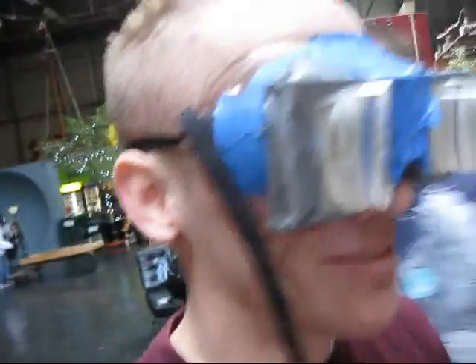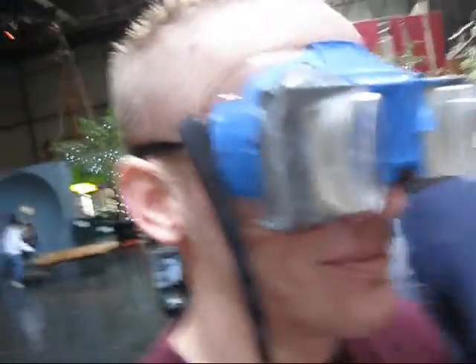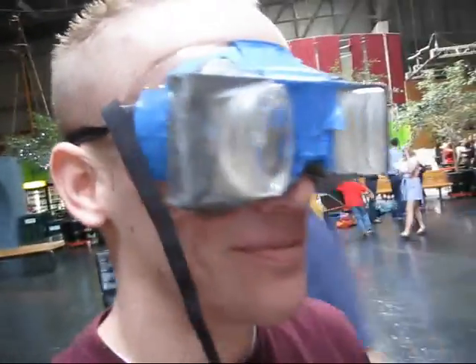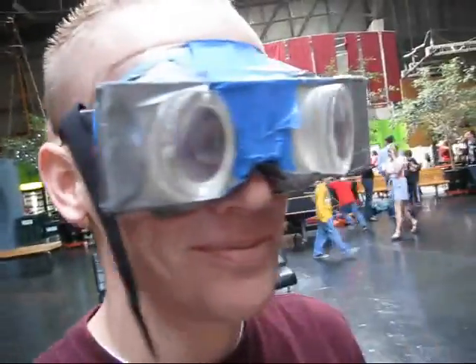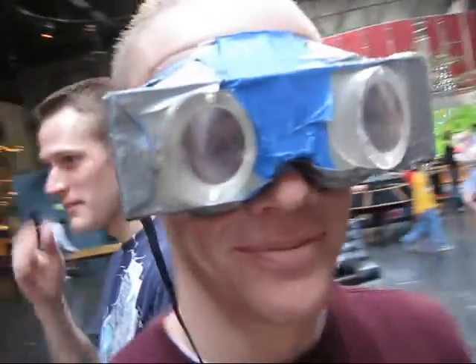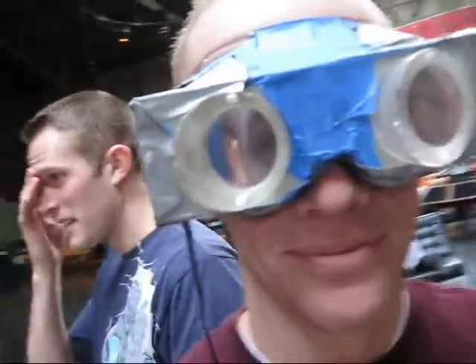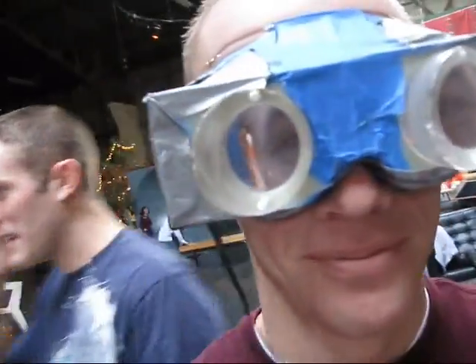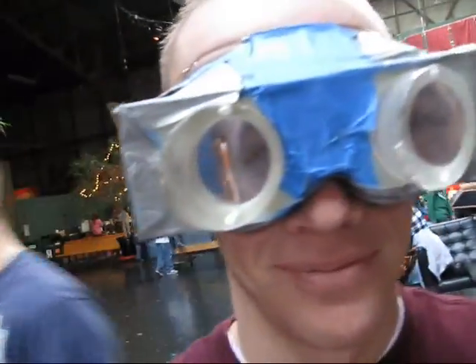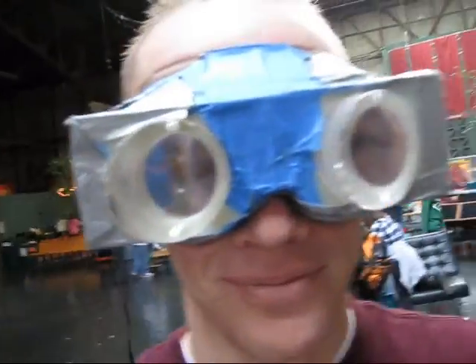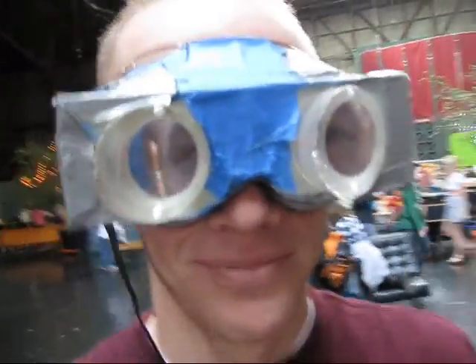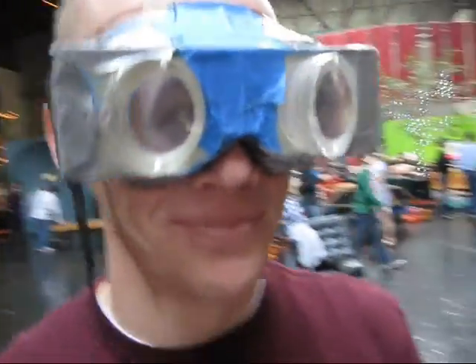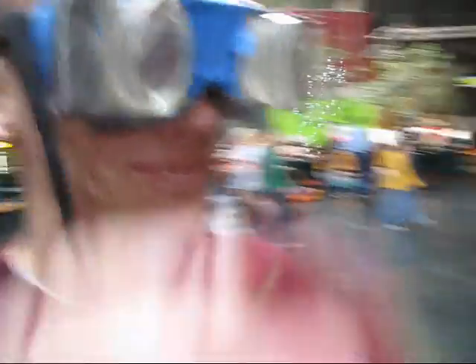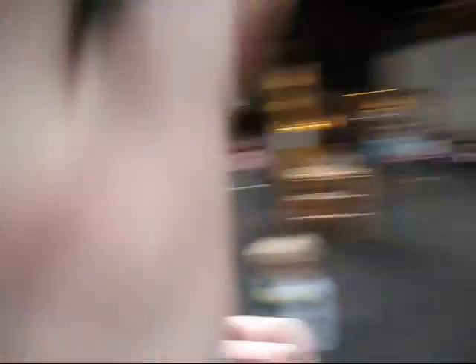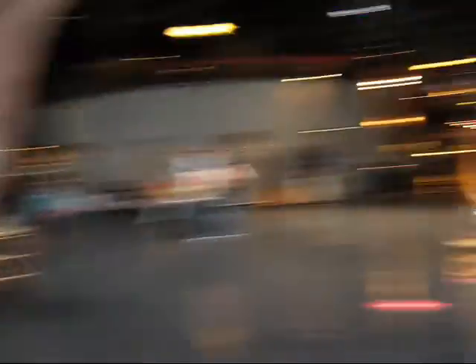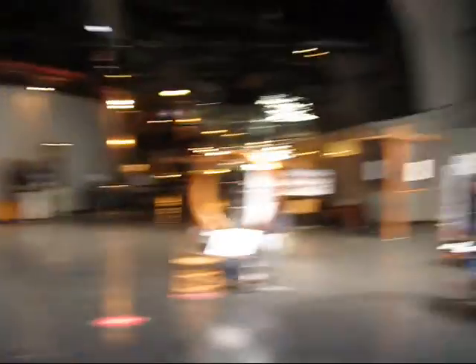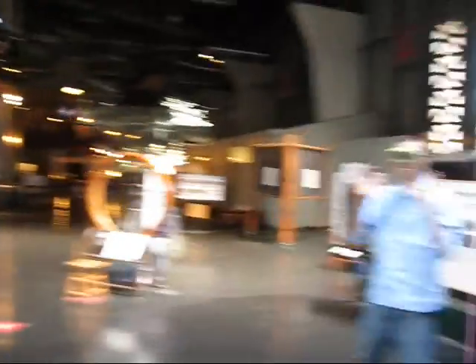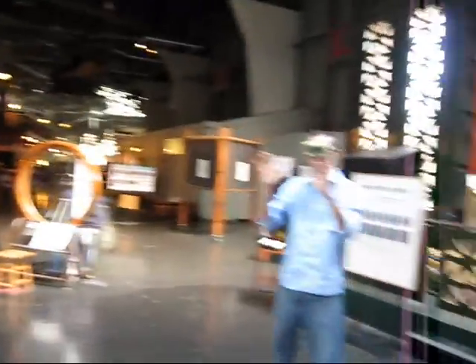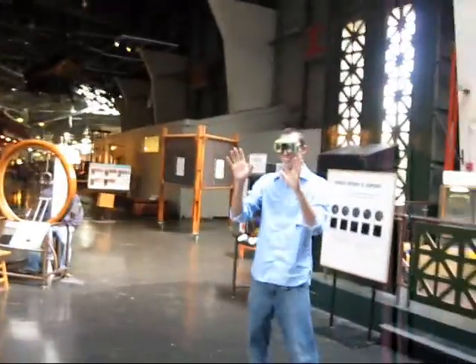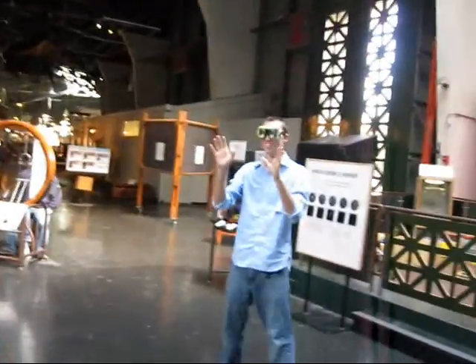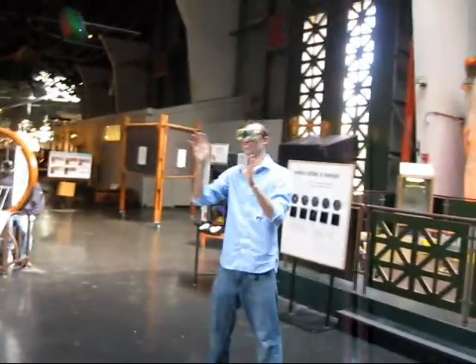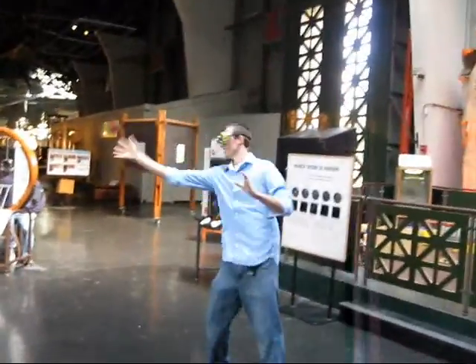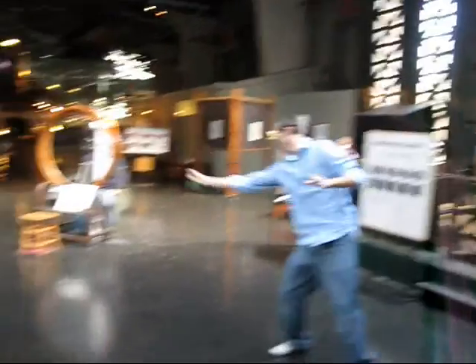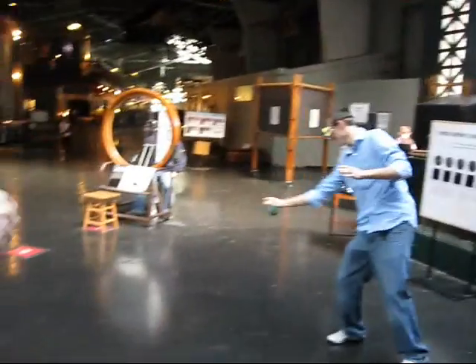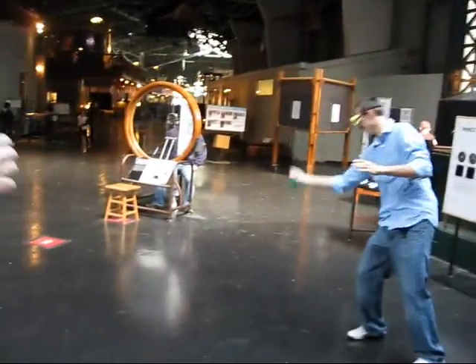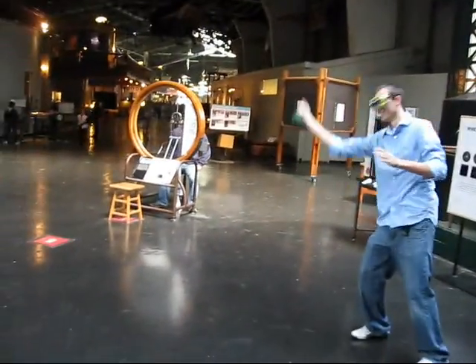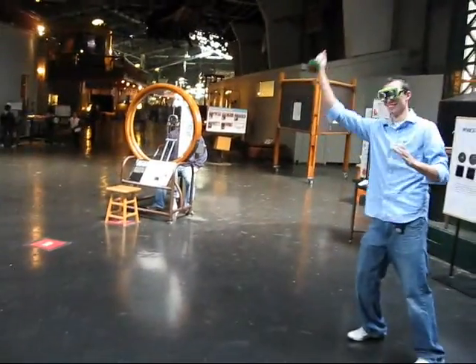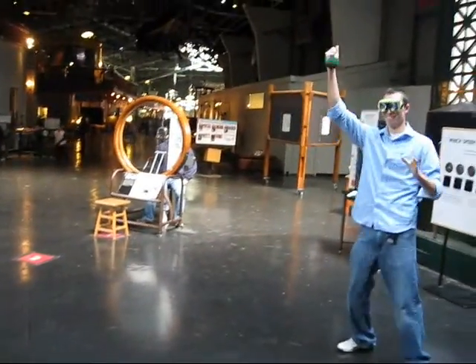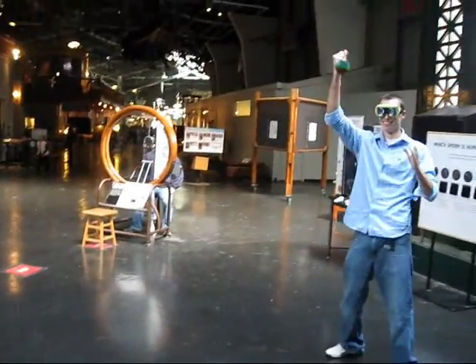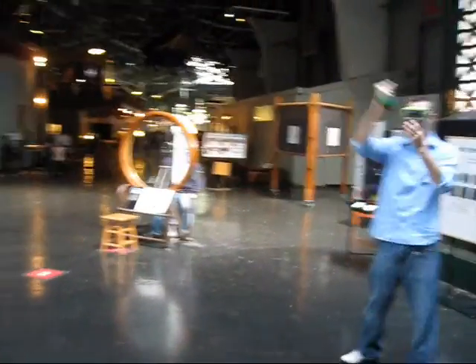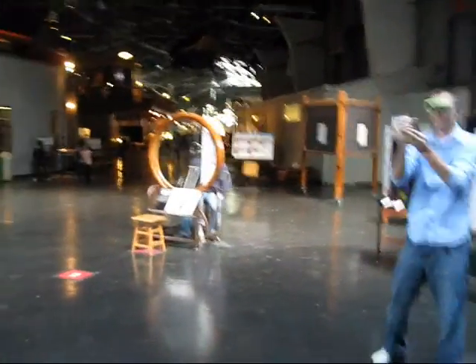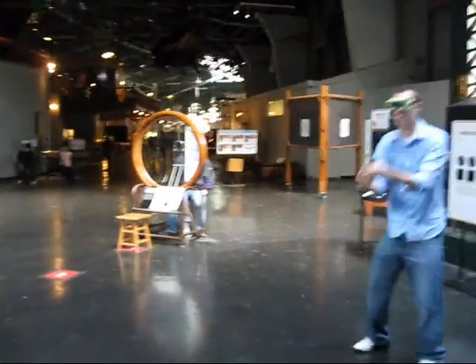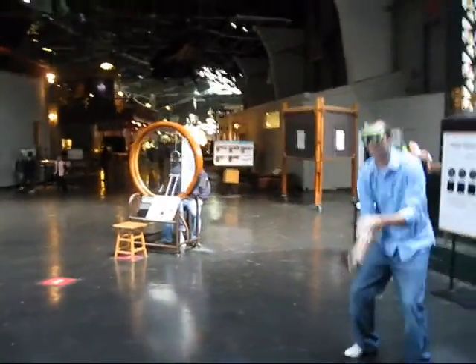Alright, let's see these goggles. Looking good. Oh, first try.